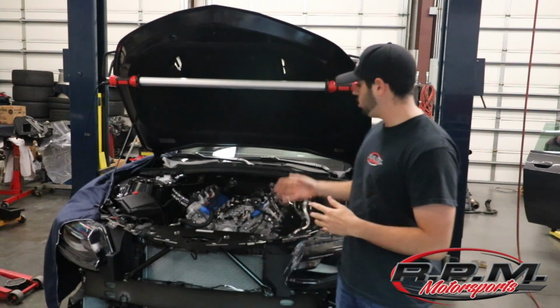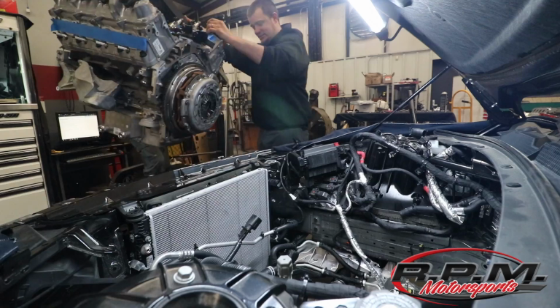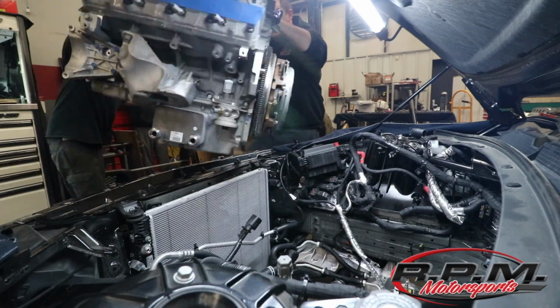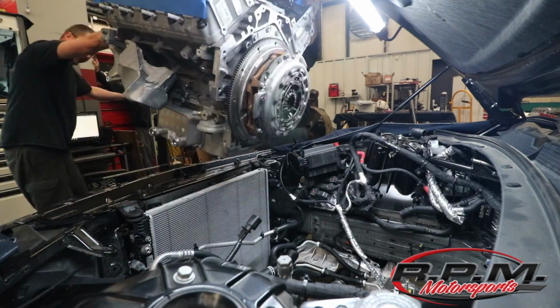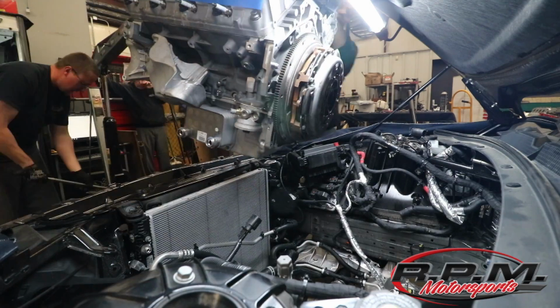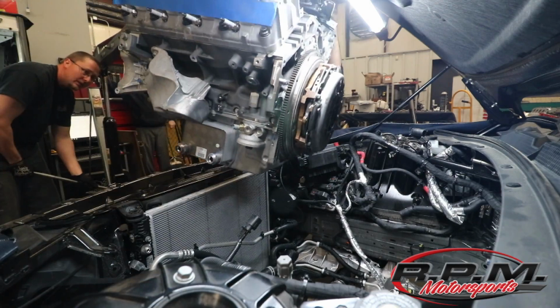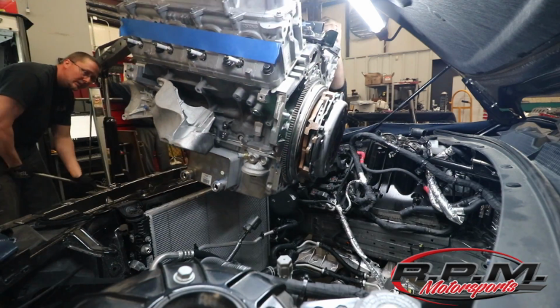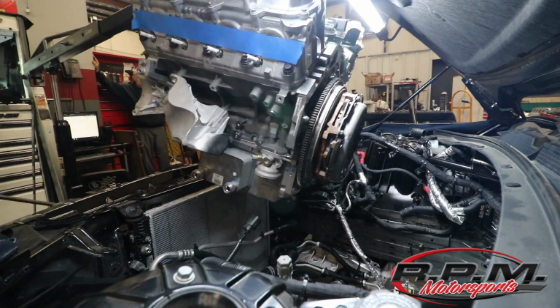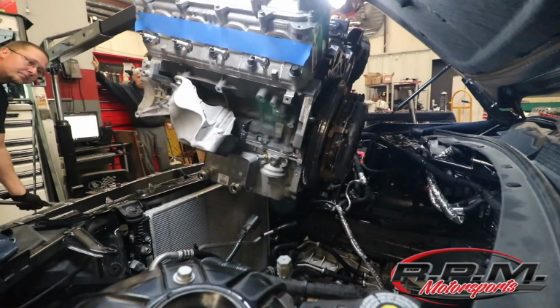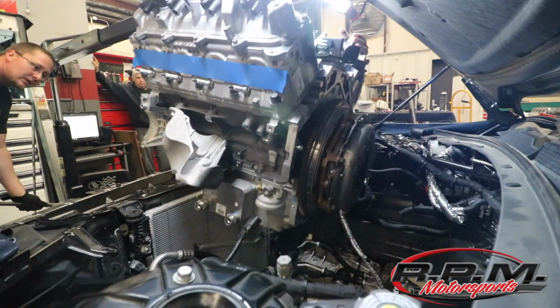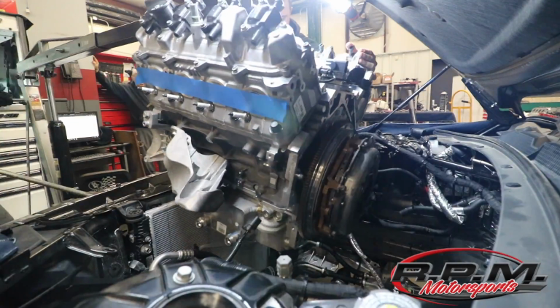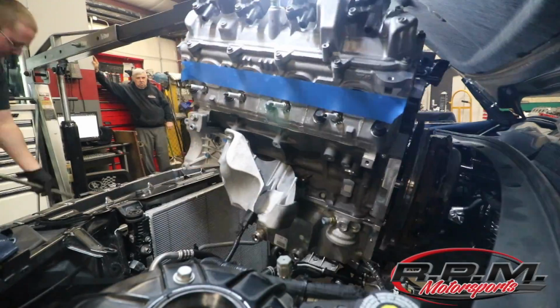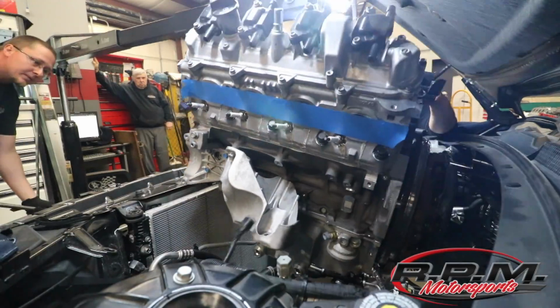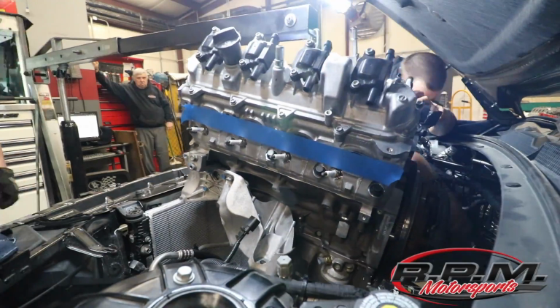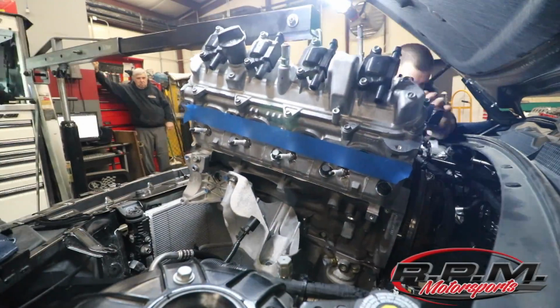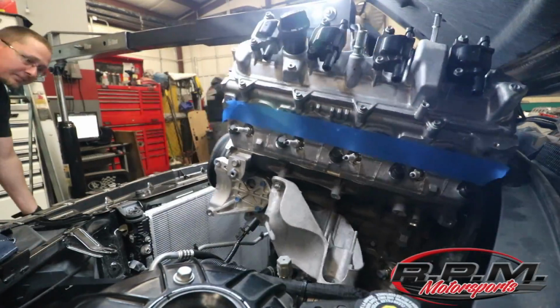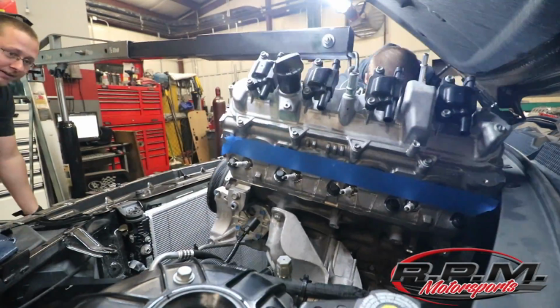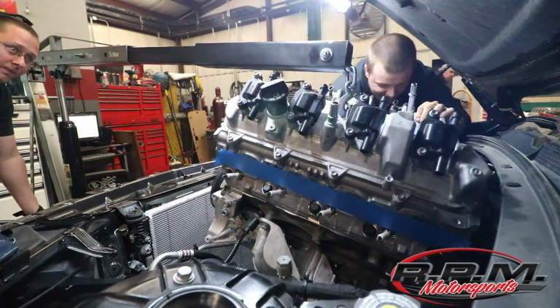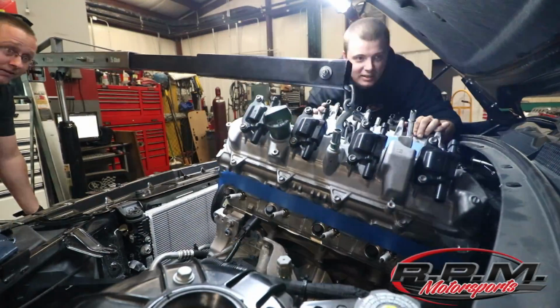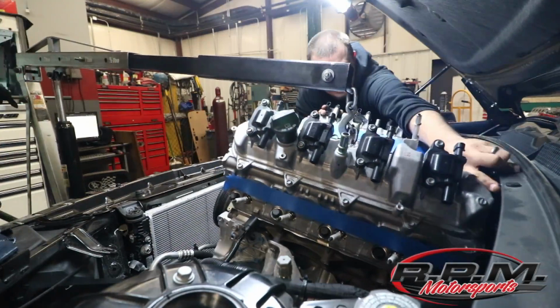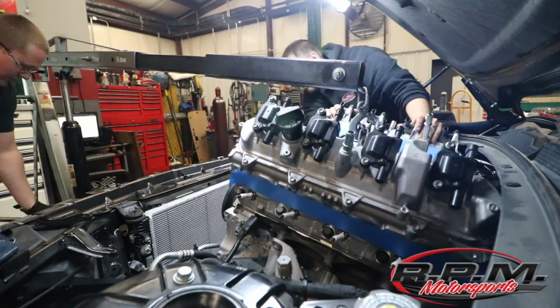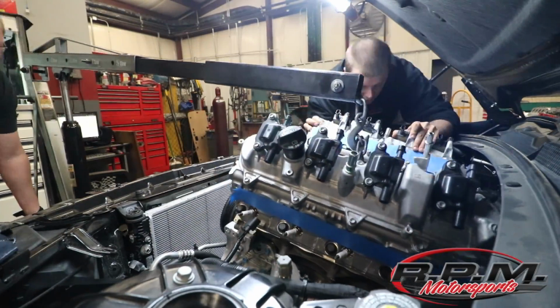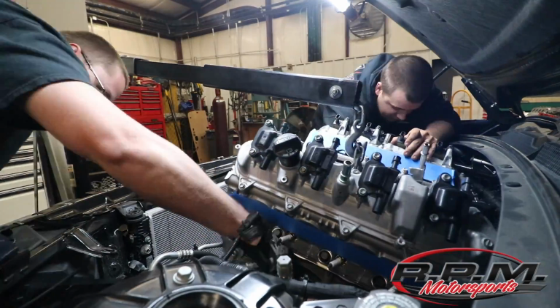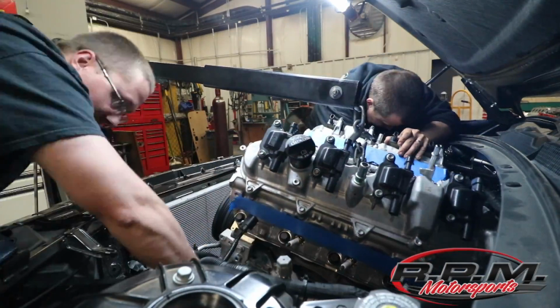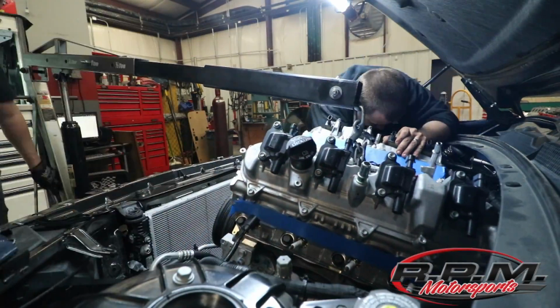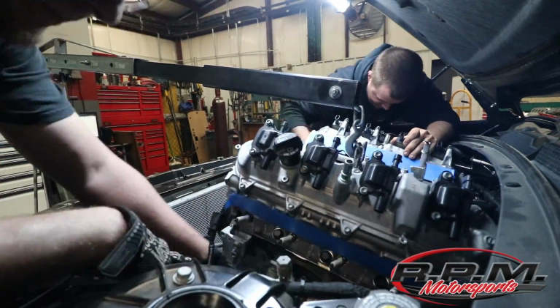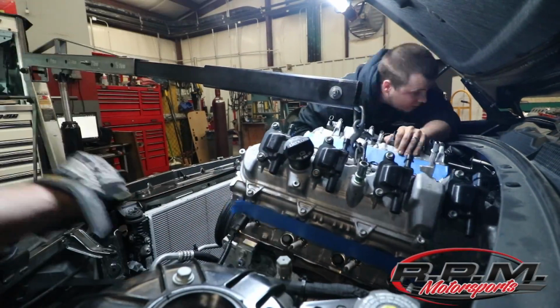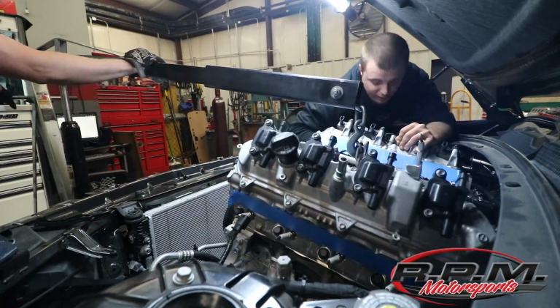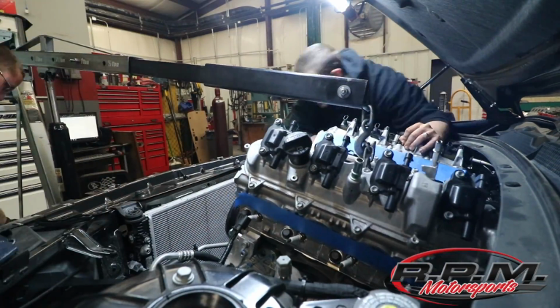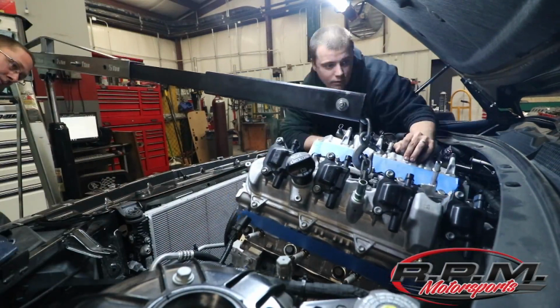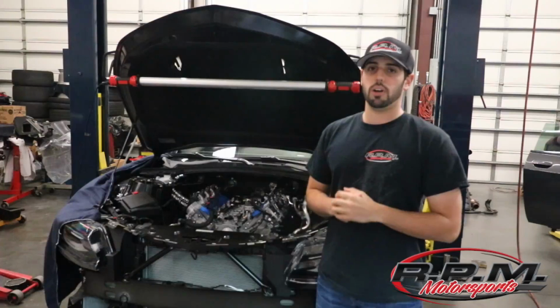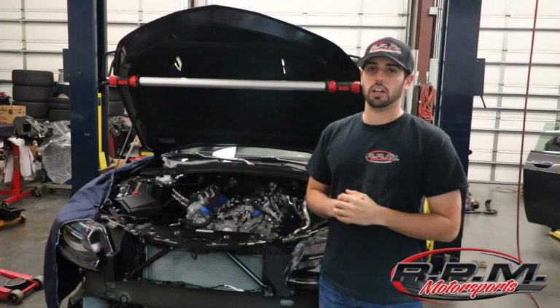Jeff is working away on this thing, got the motor in there, waiting on the Whipple Supercharger to go on top of it, and then we should be ready to rock.